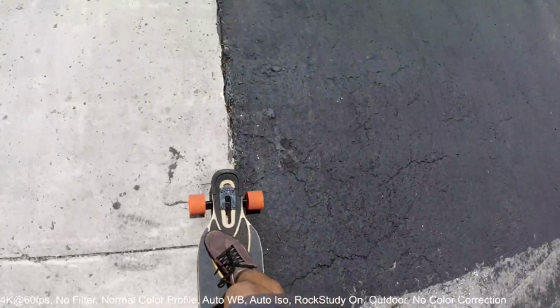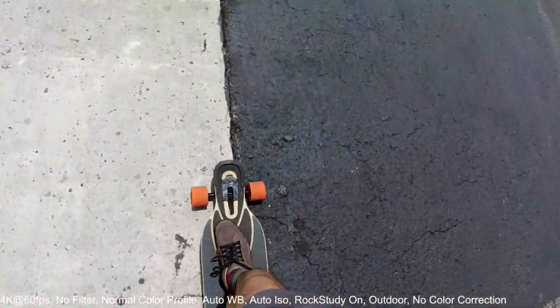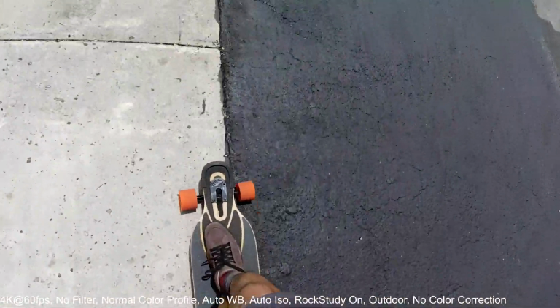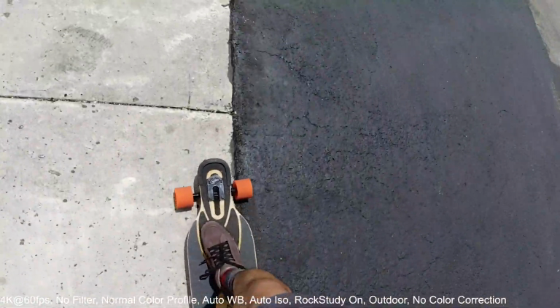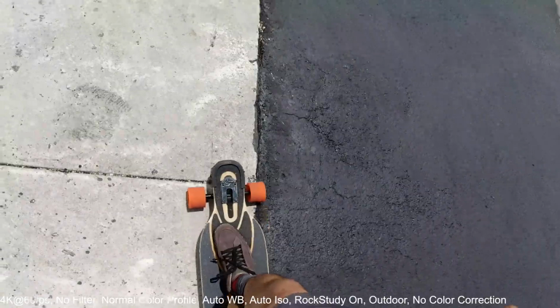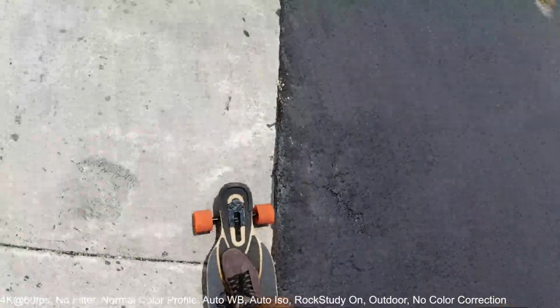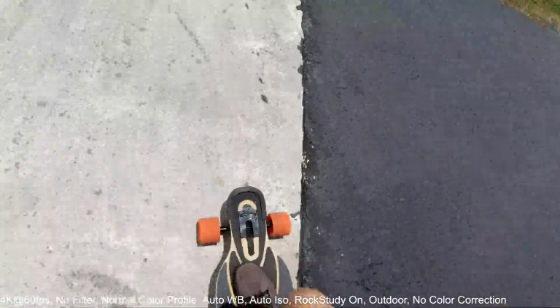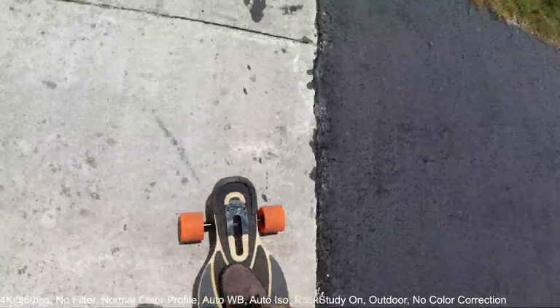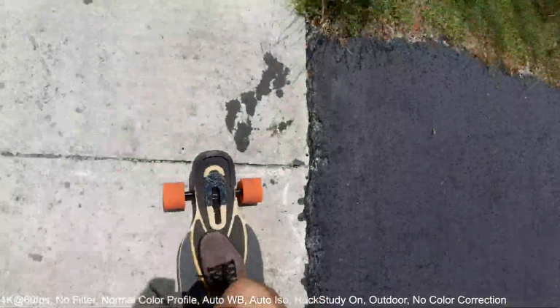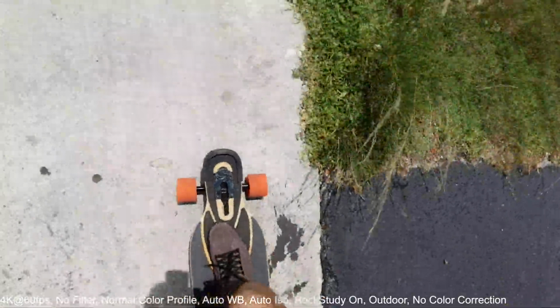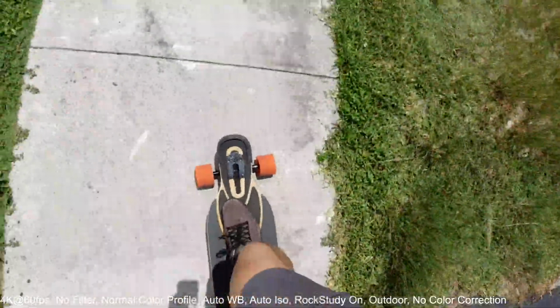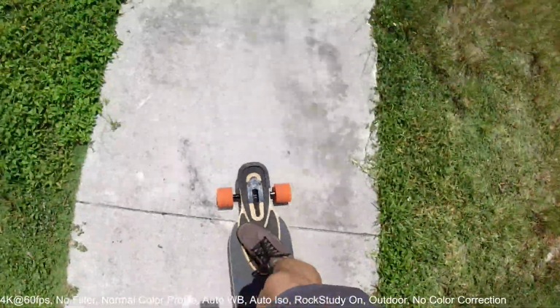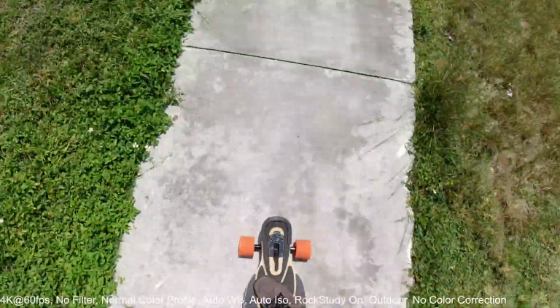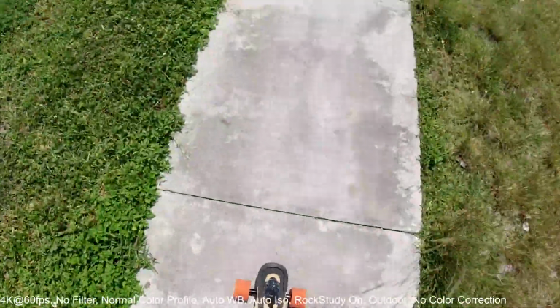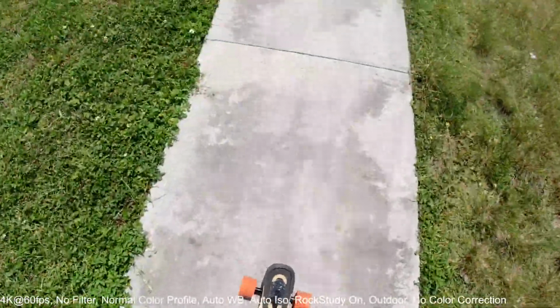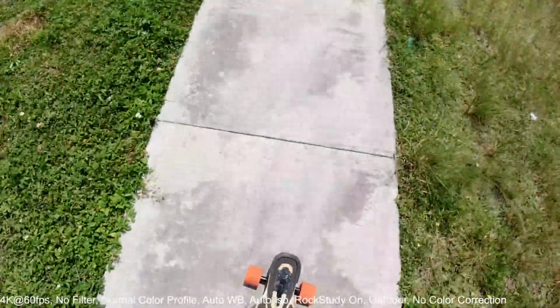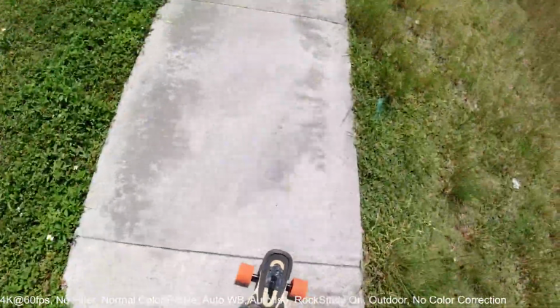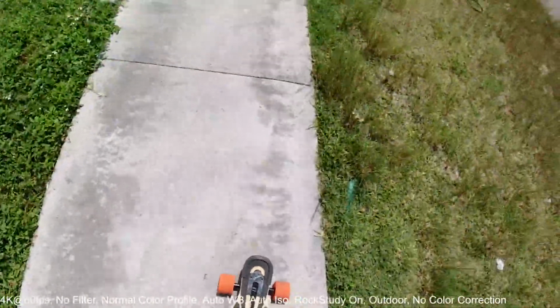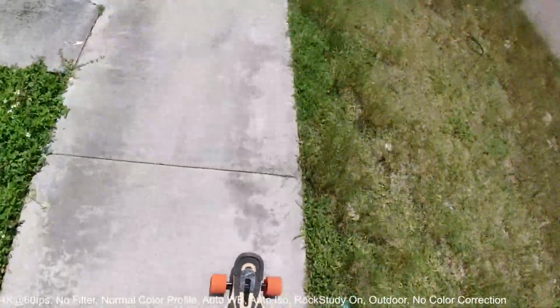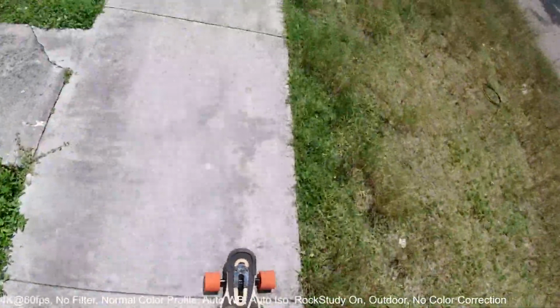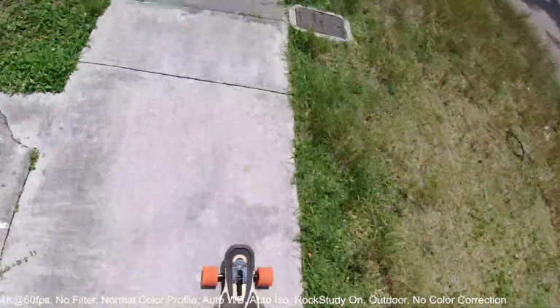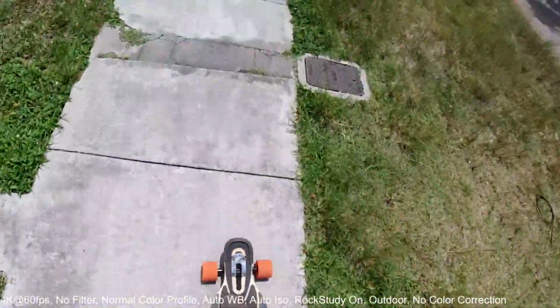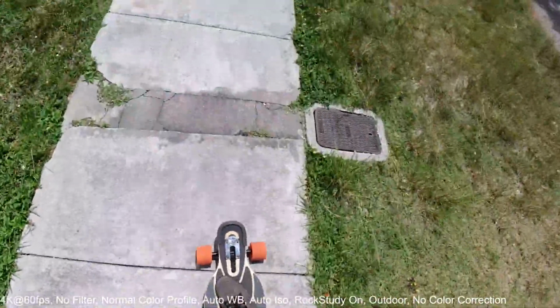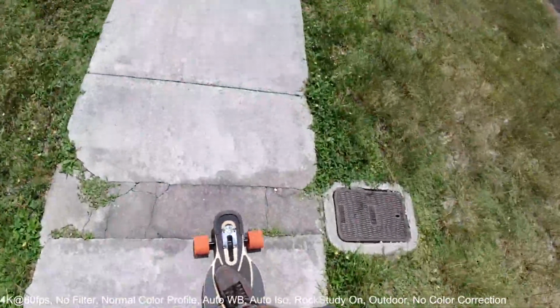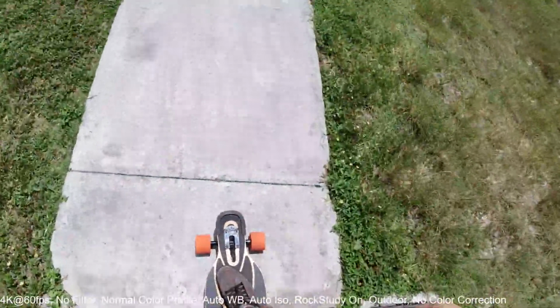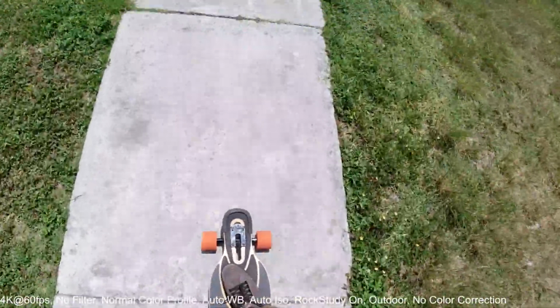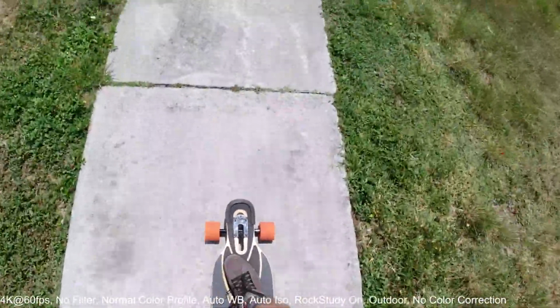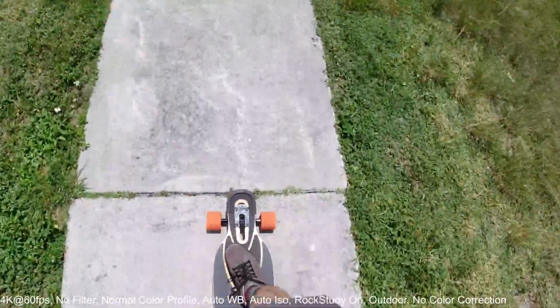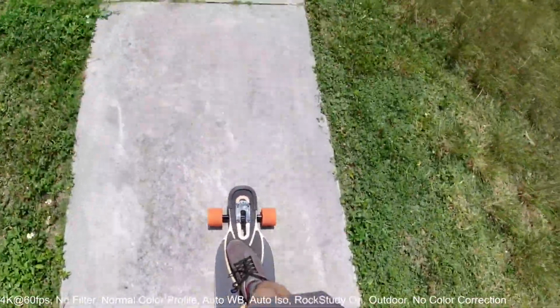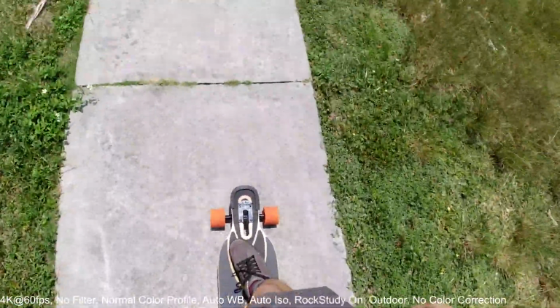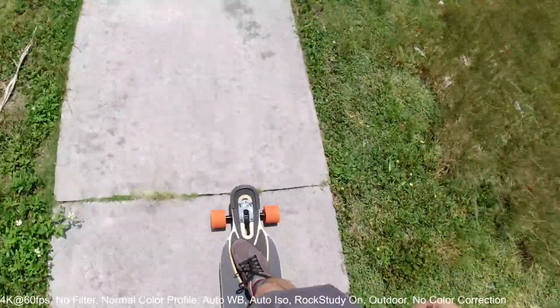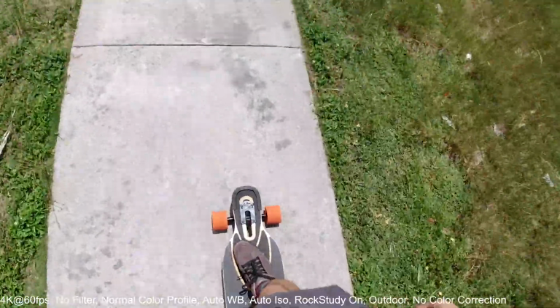It's kind of rough, but if it's as good as a GoPro then it should do just fine.